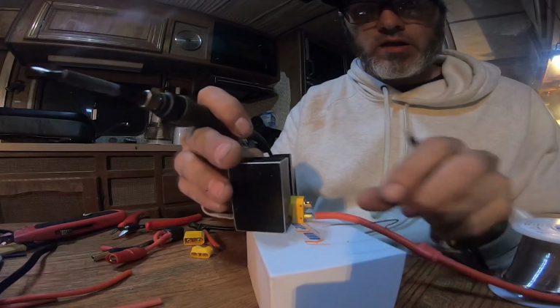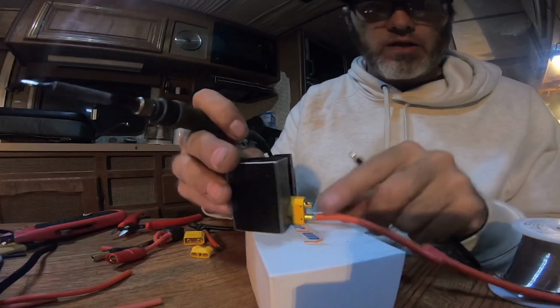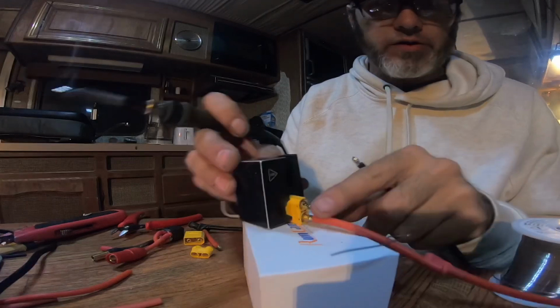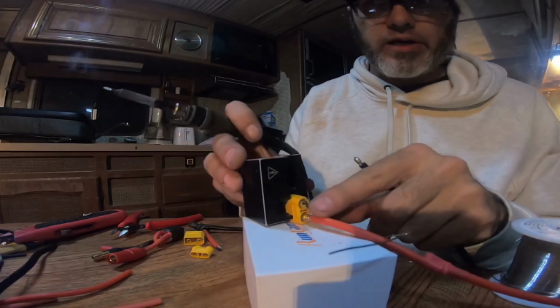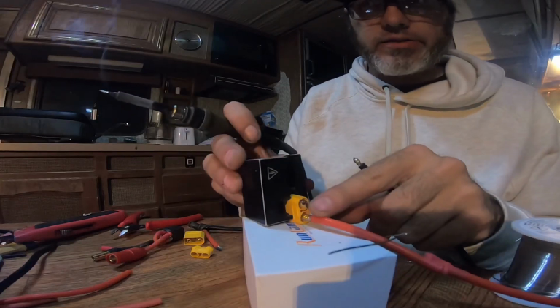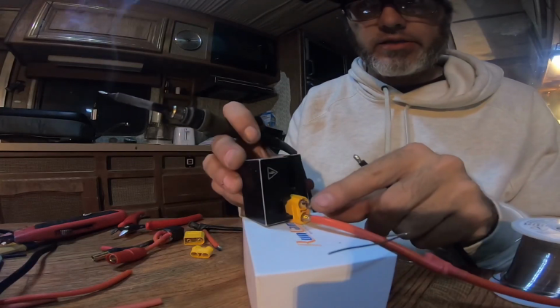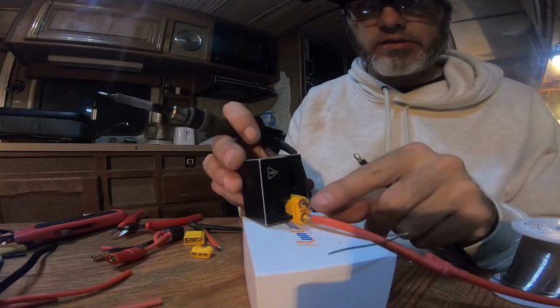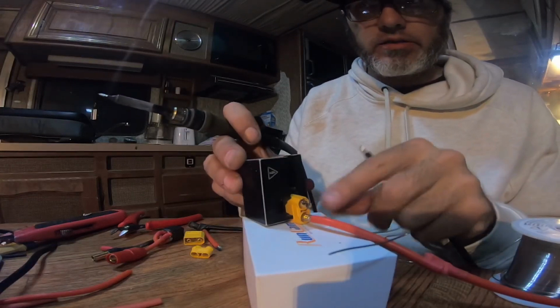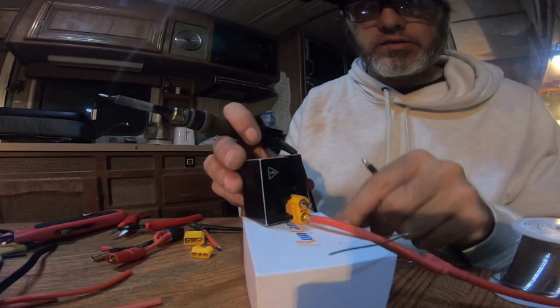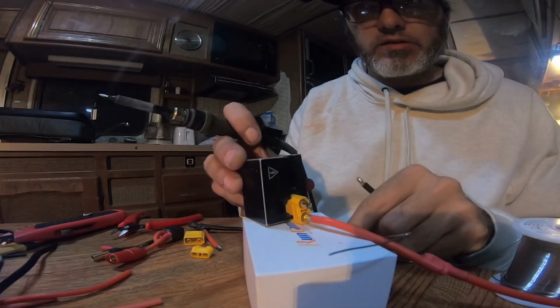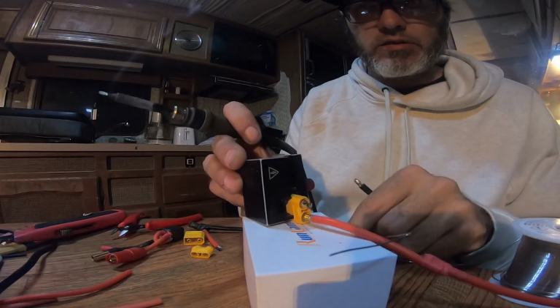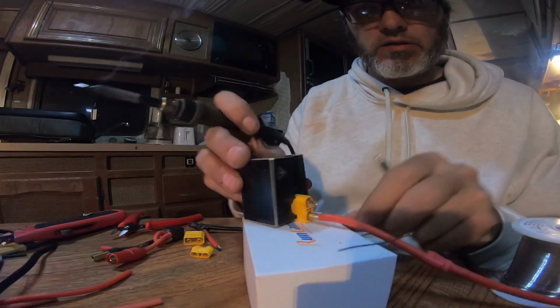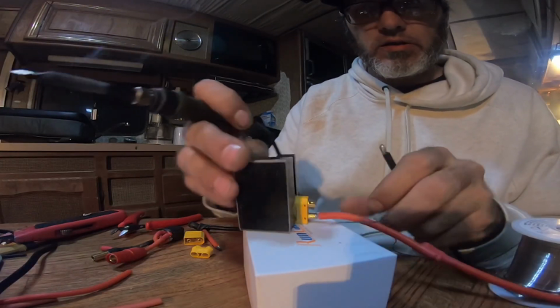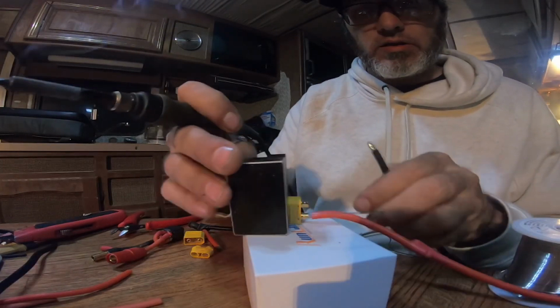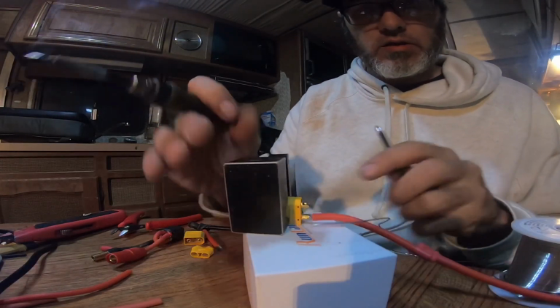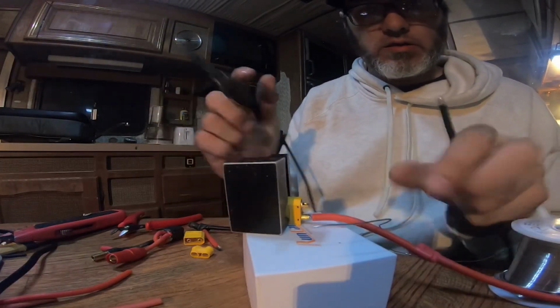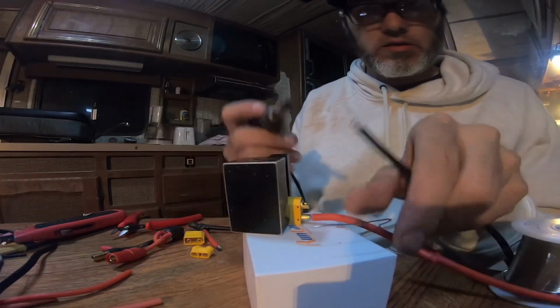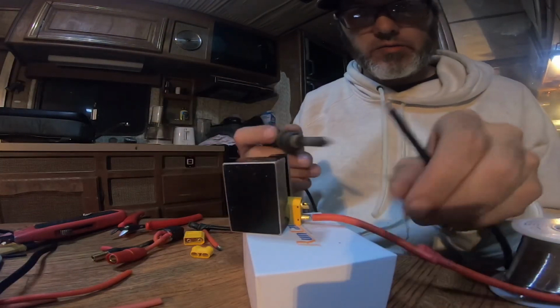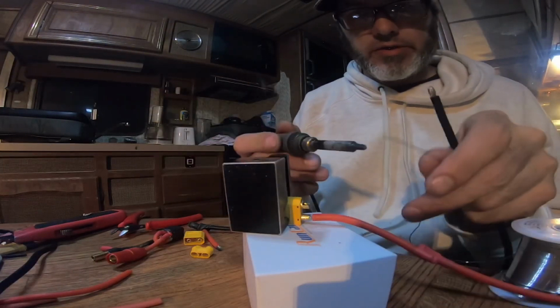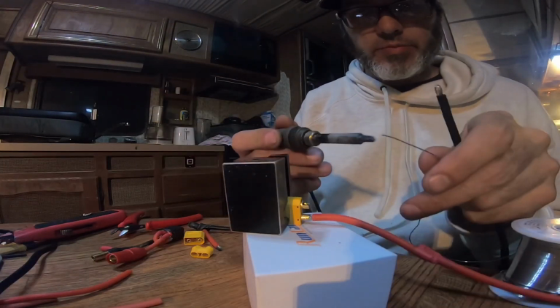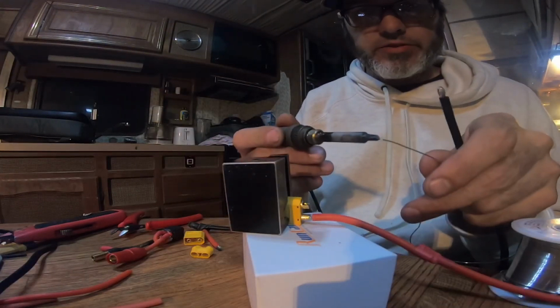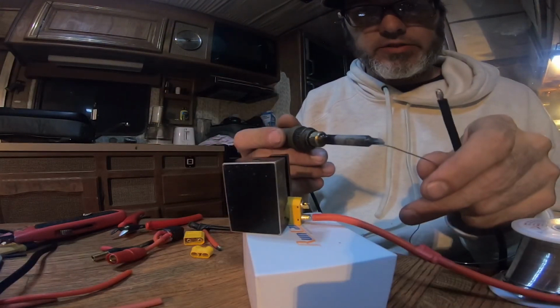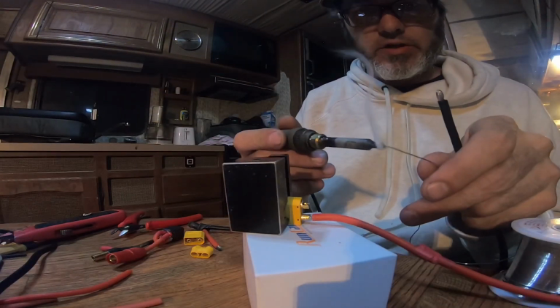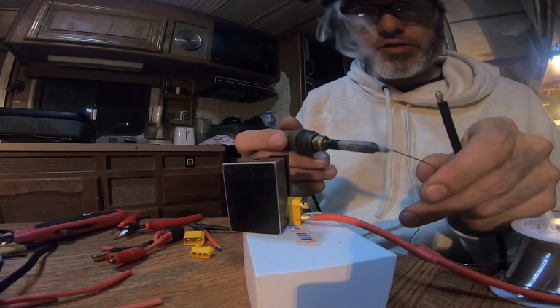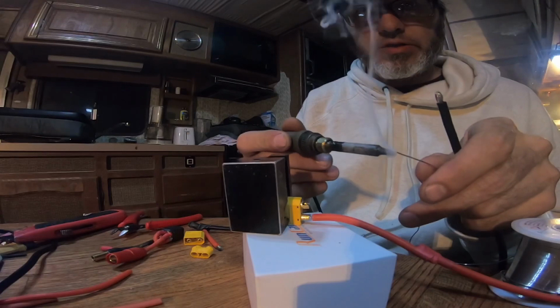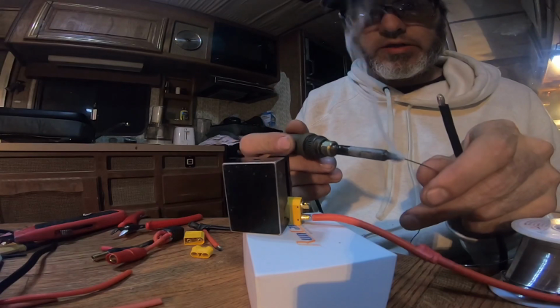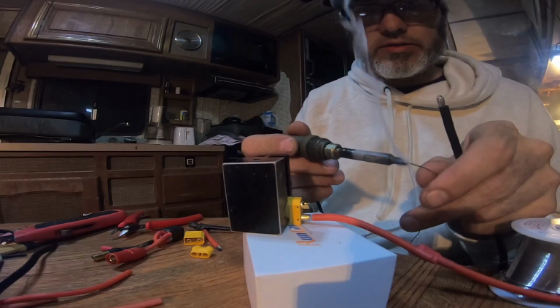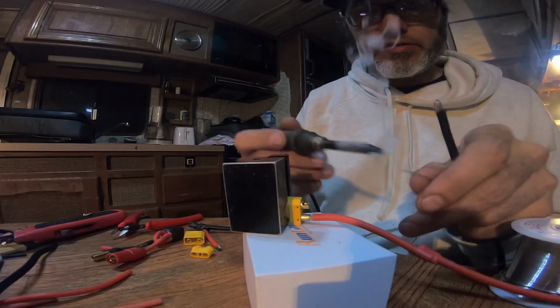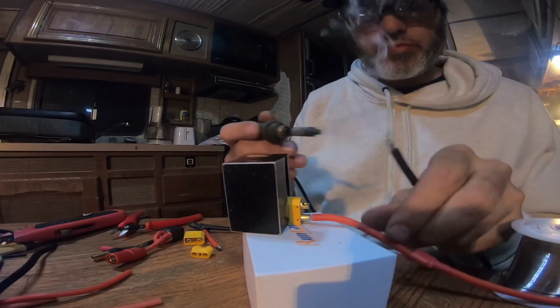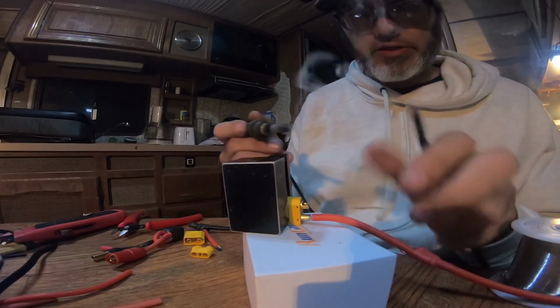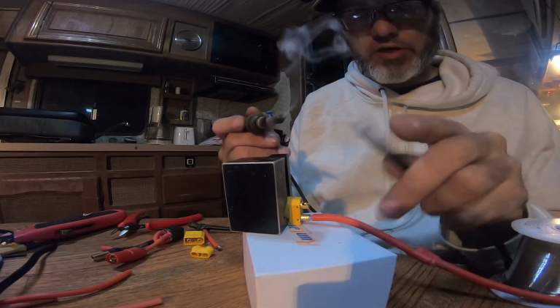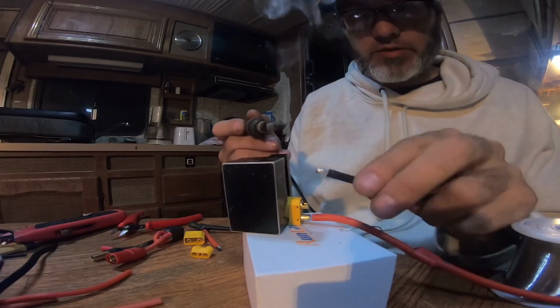Now I've got this little block, I've got my XT90 already in it. I've already got it tinned. I'm gonna get a bunch of solder because this is a big job.